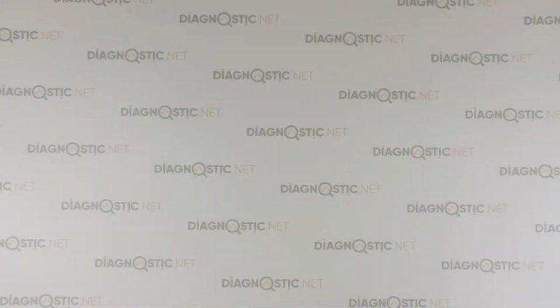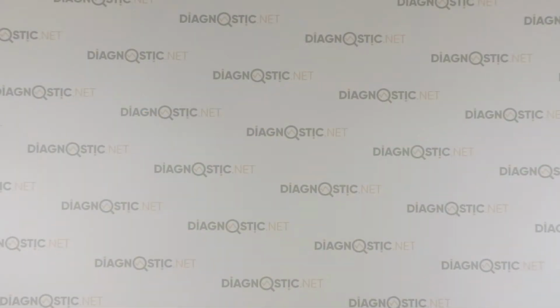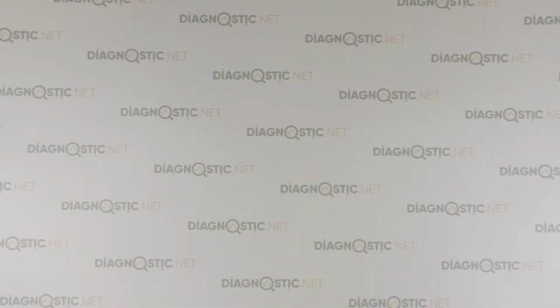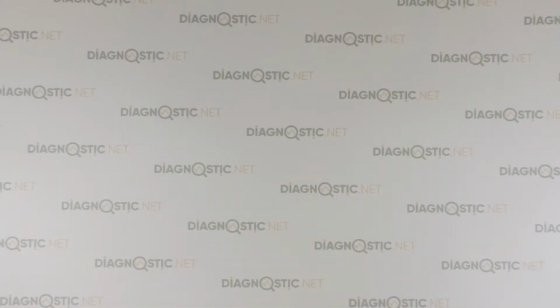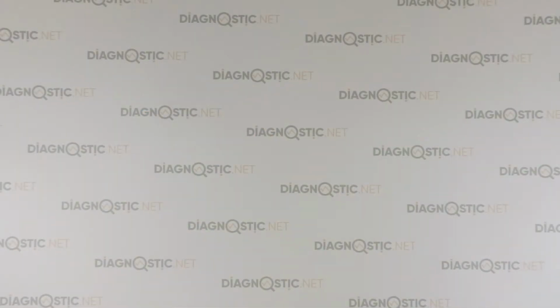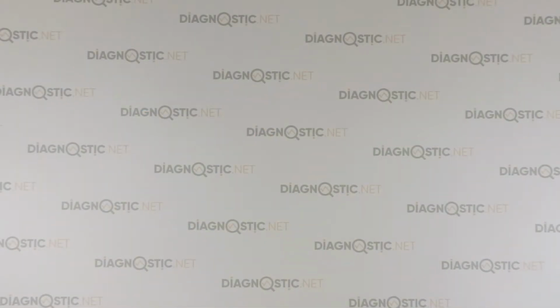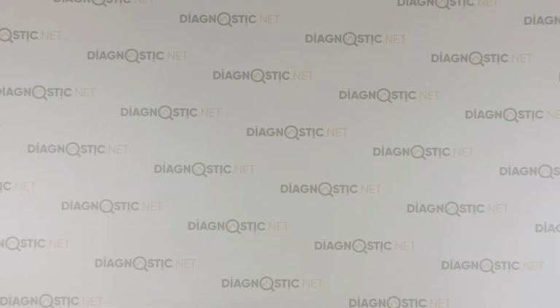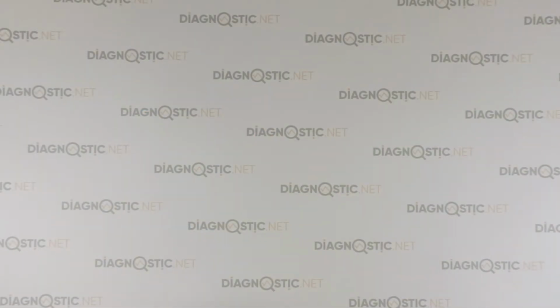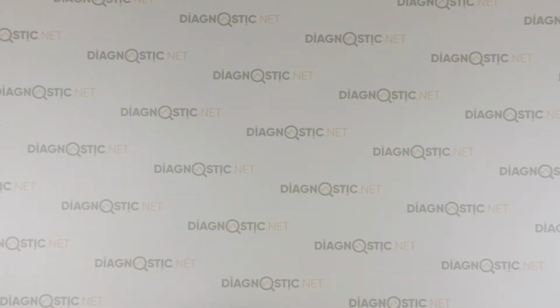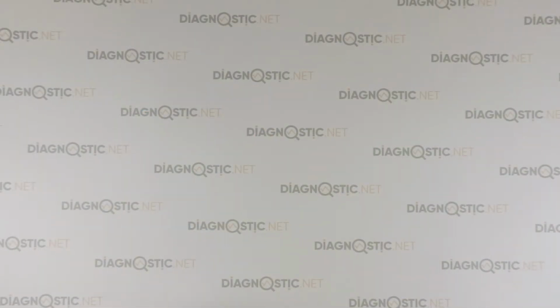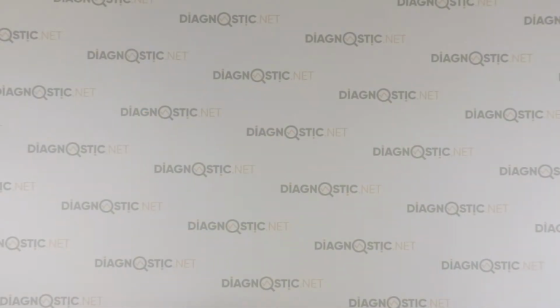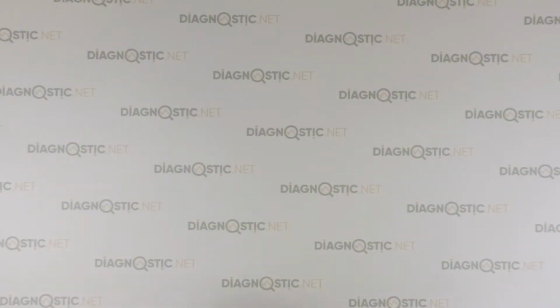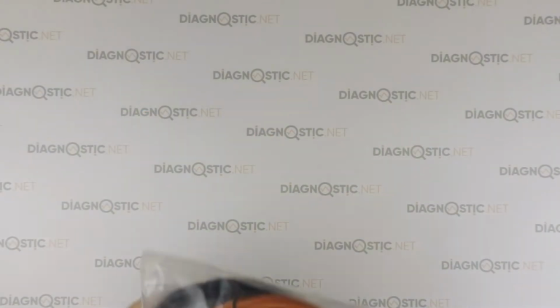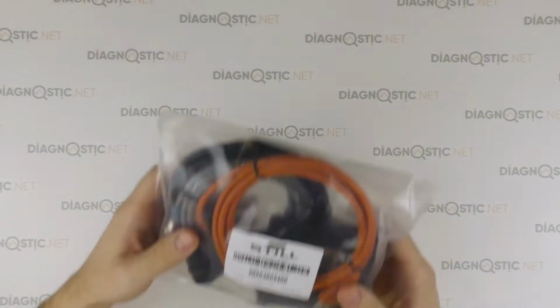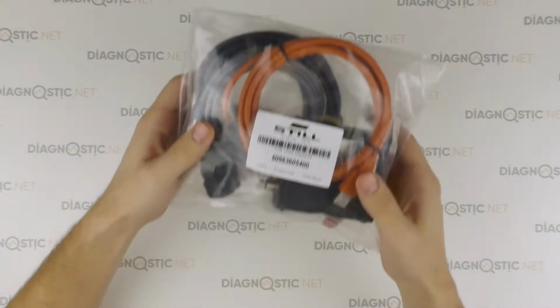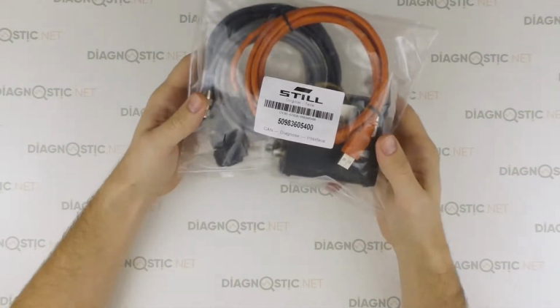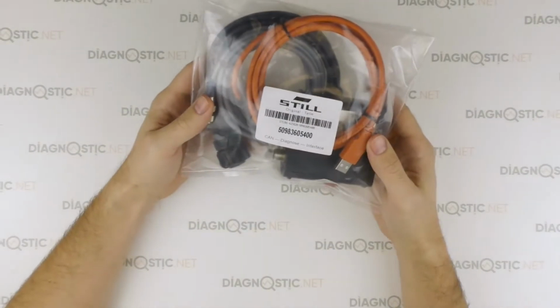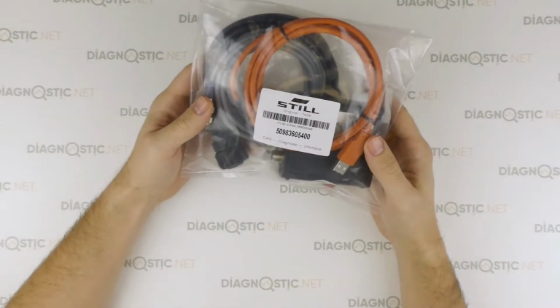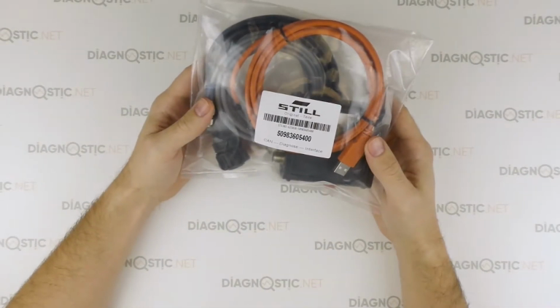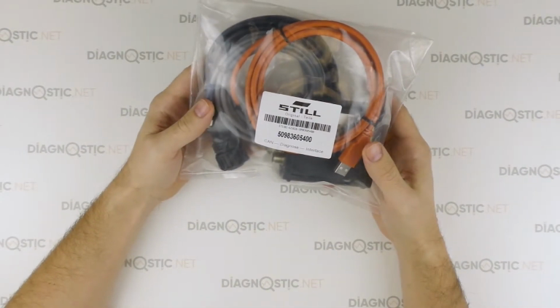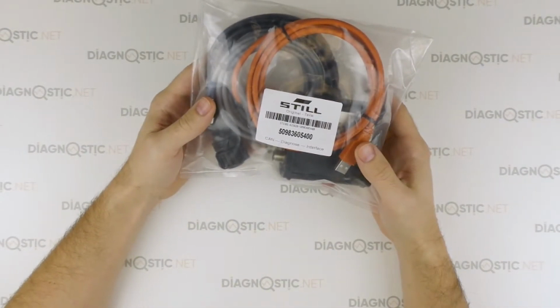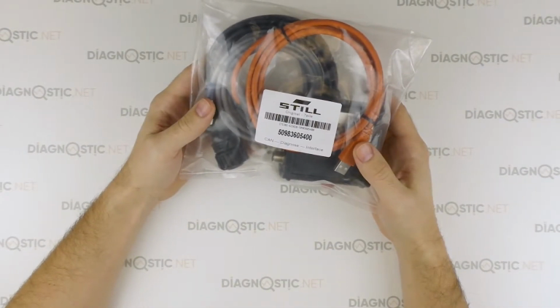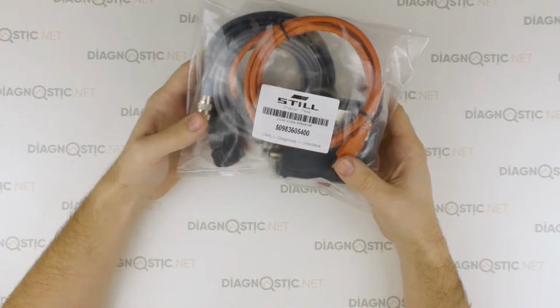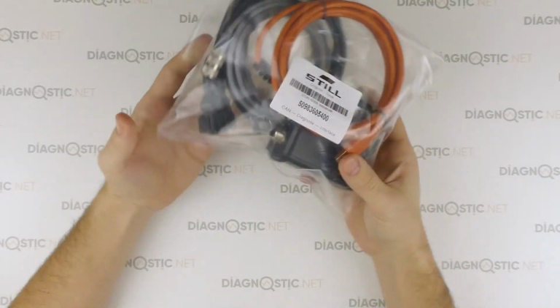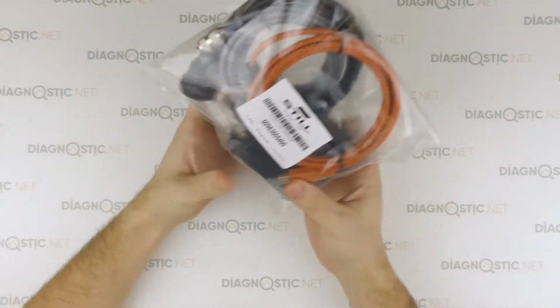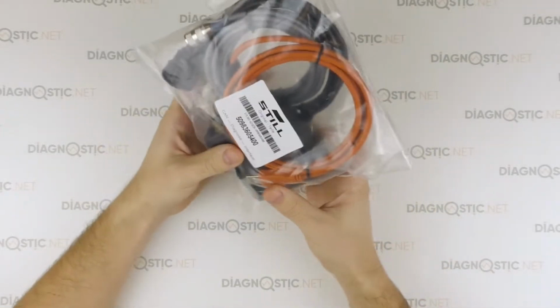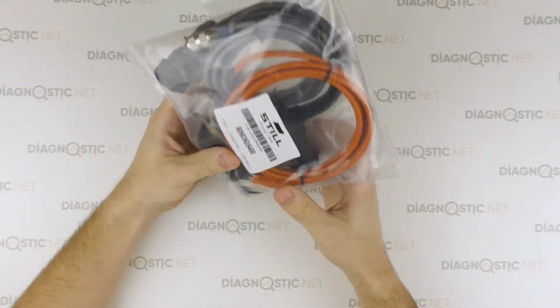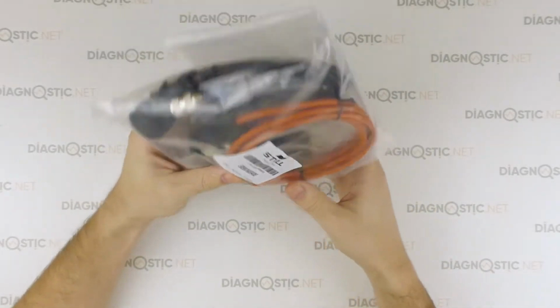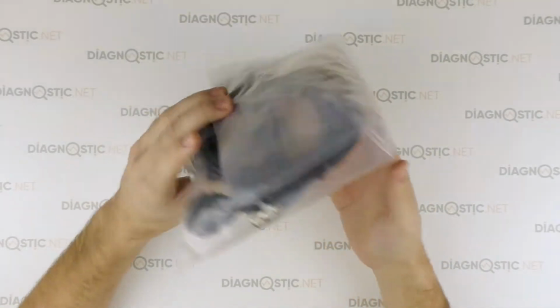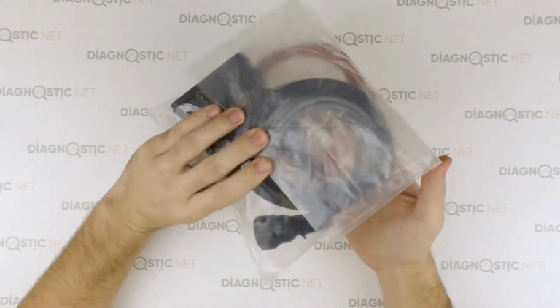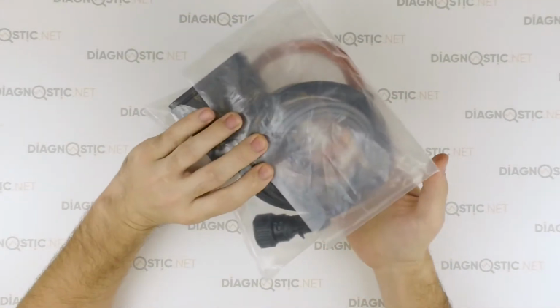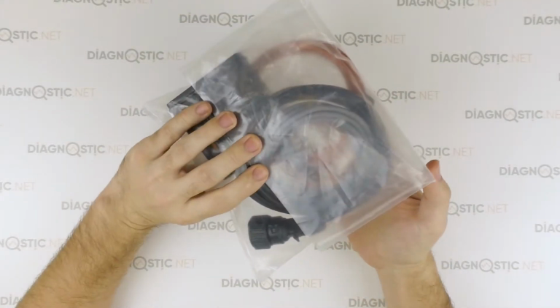Hi friends! What we have today on review is a steel diagnostic interface.